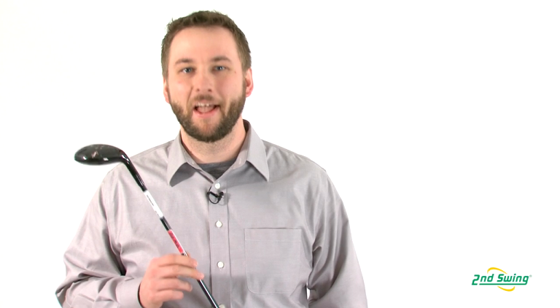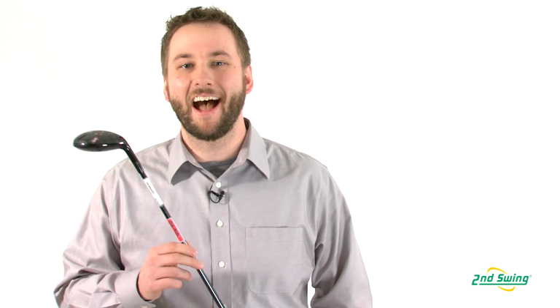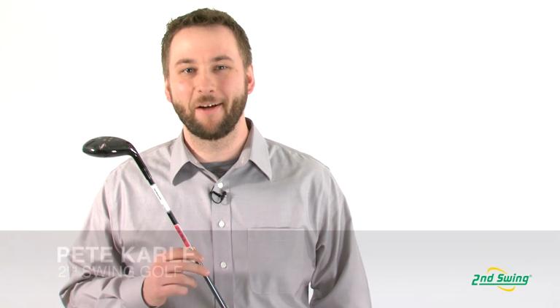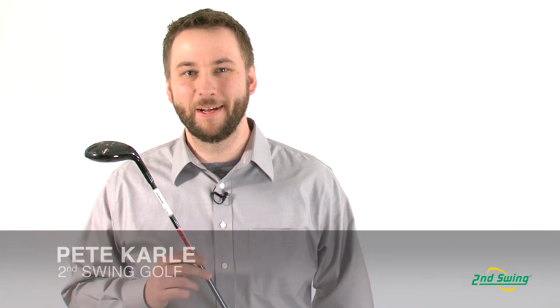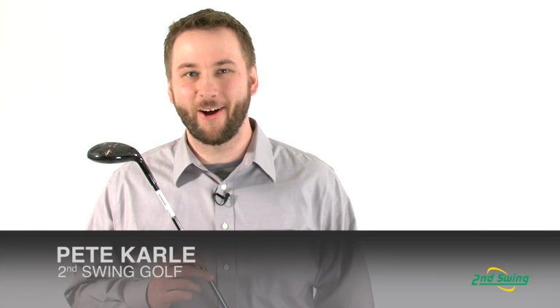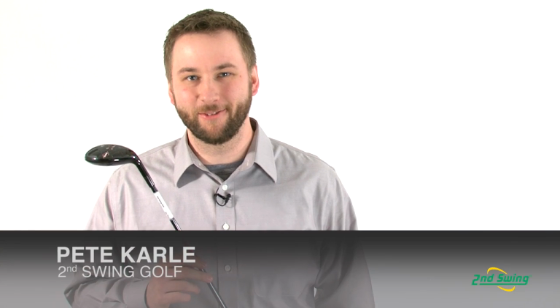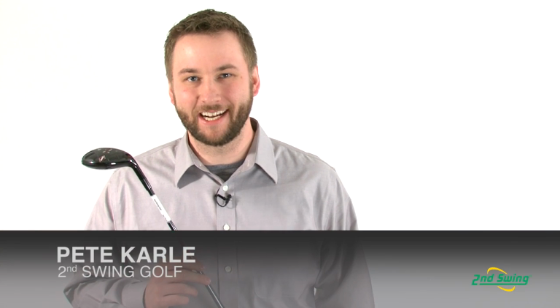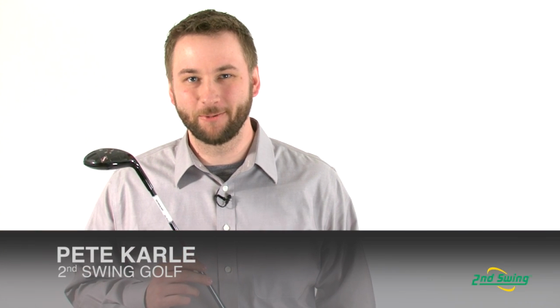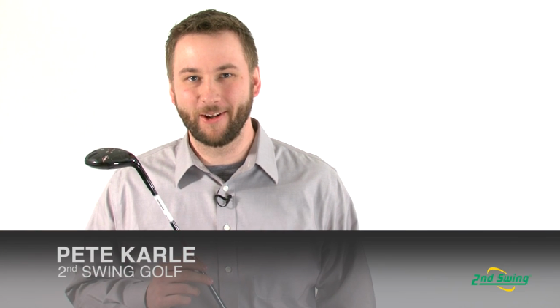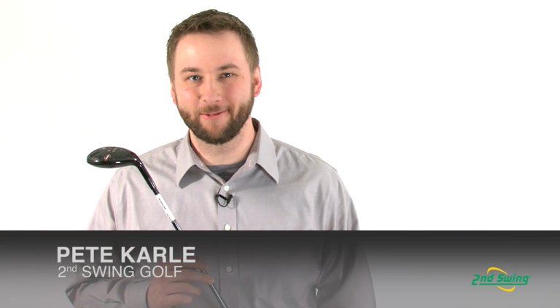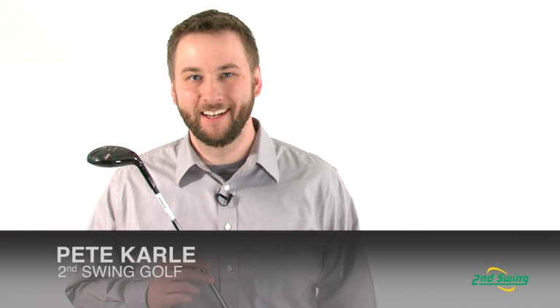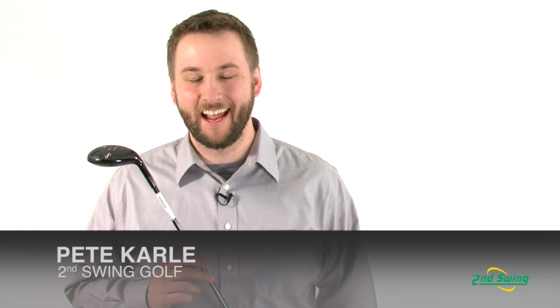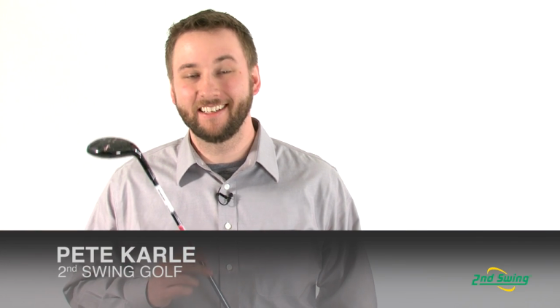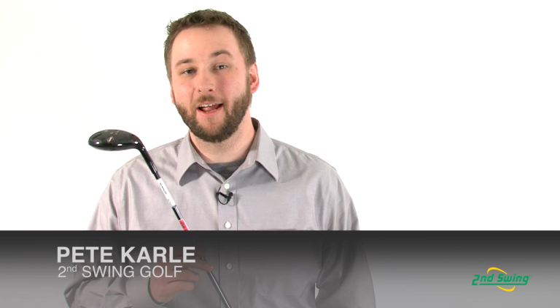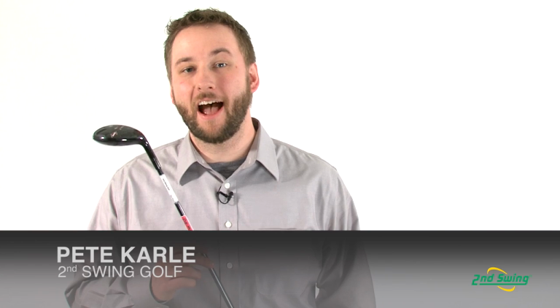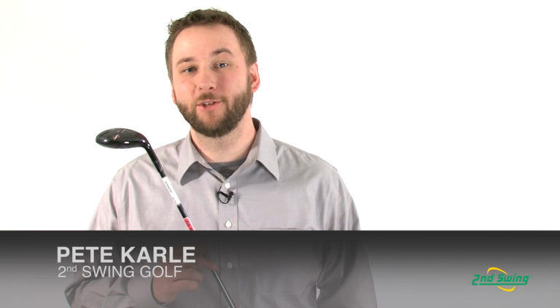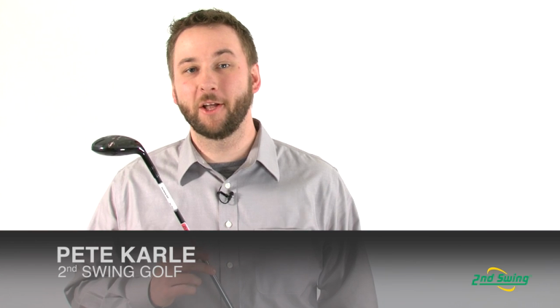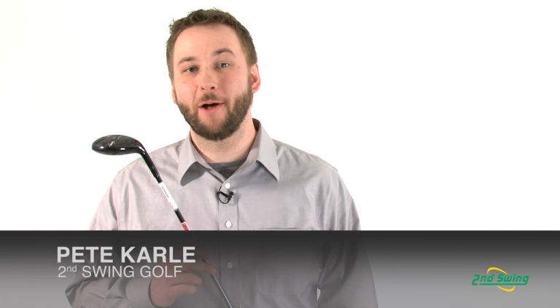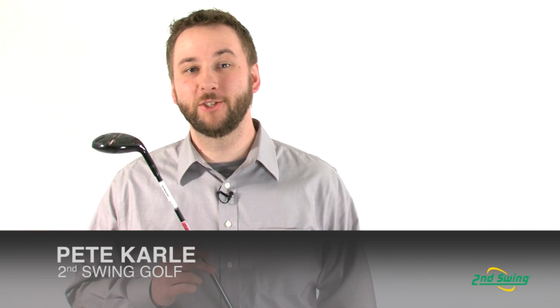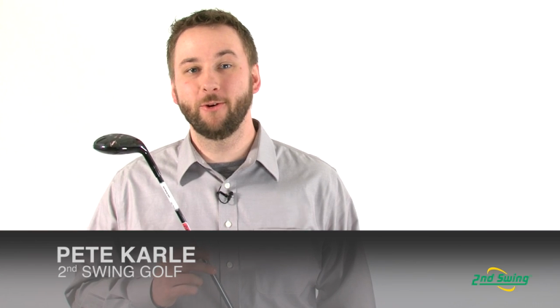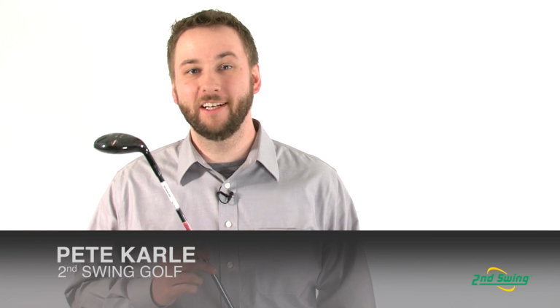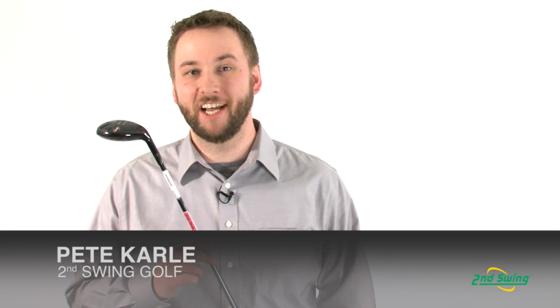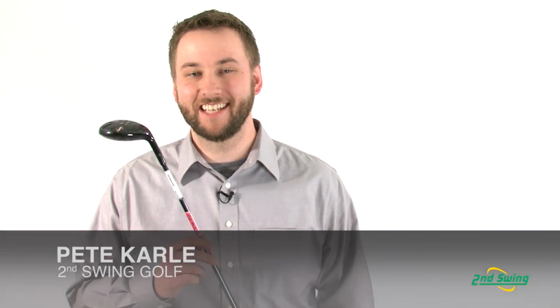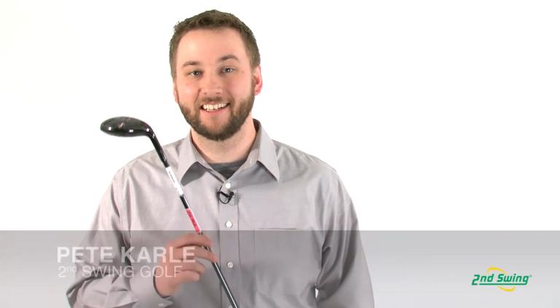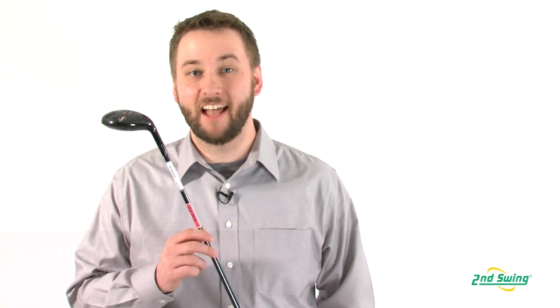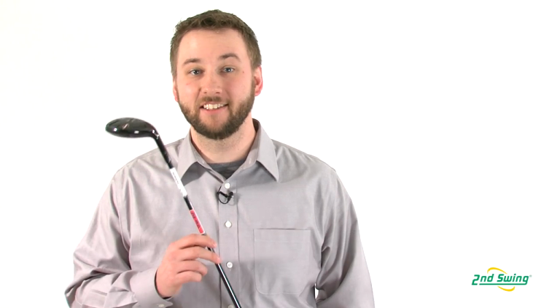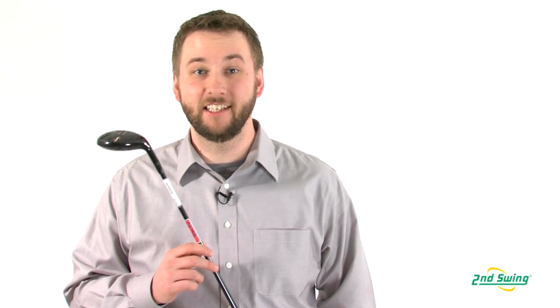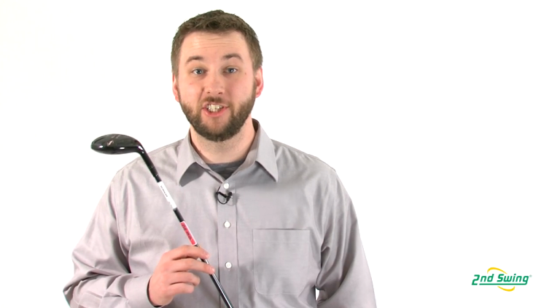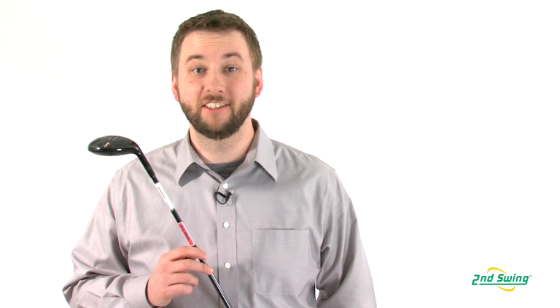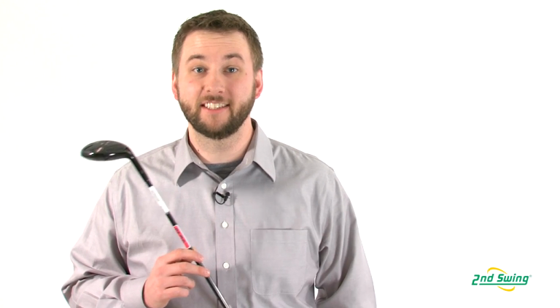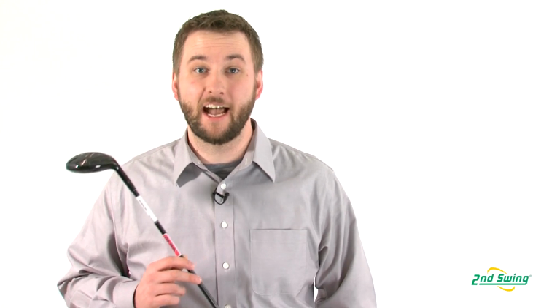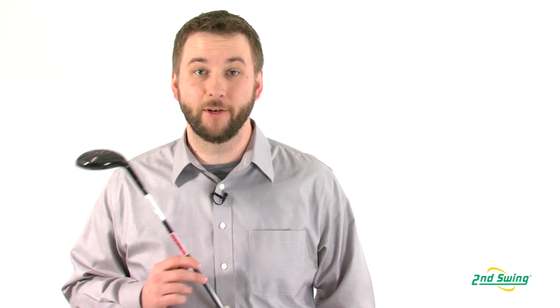Hi, I'm Pete Carl from Second Swing Golf, and today I'm talking about the TourEdge Exotics XCG6 Hybrid.